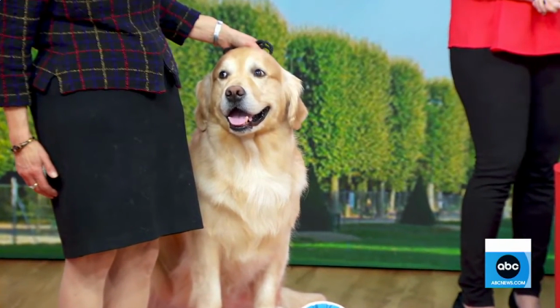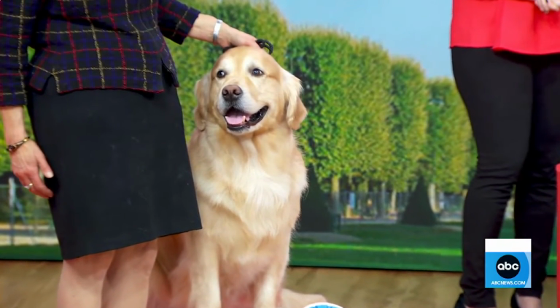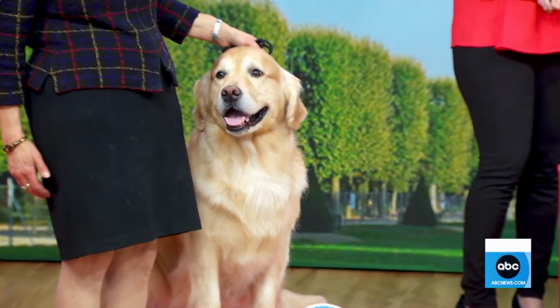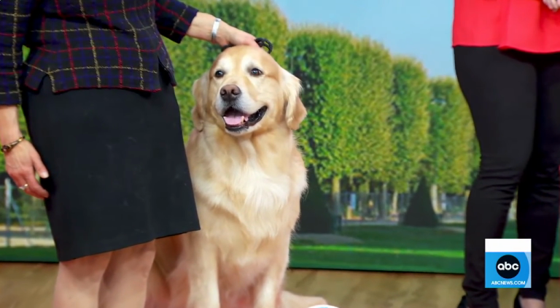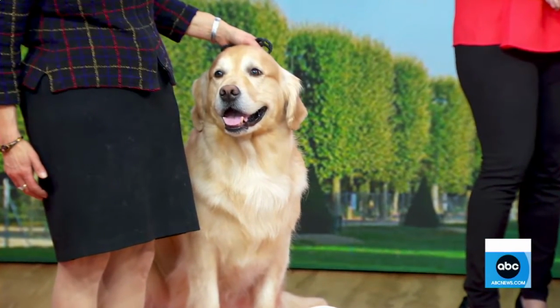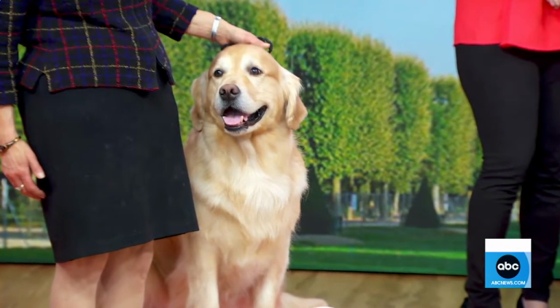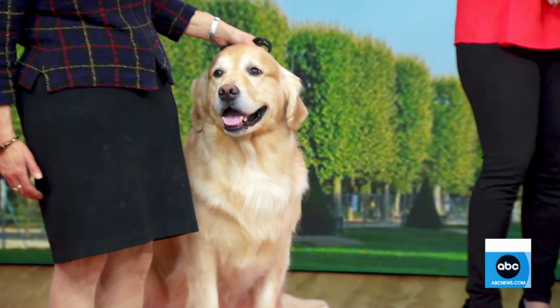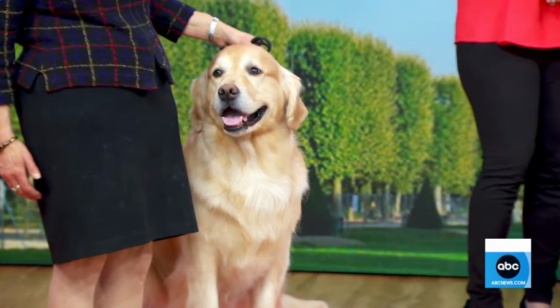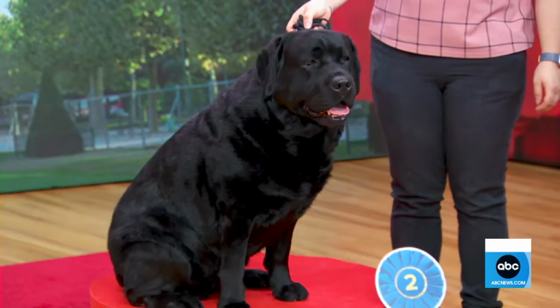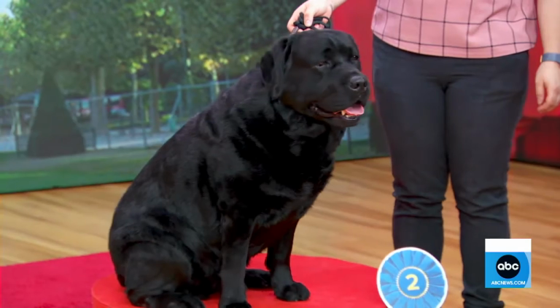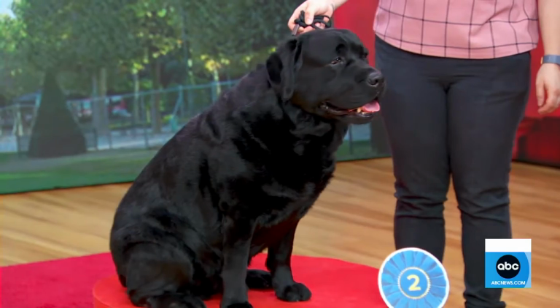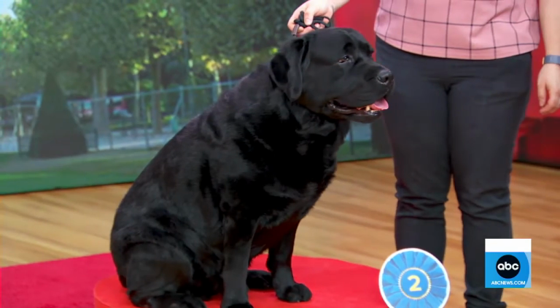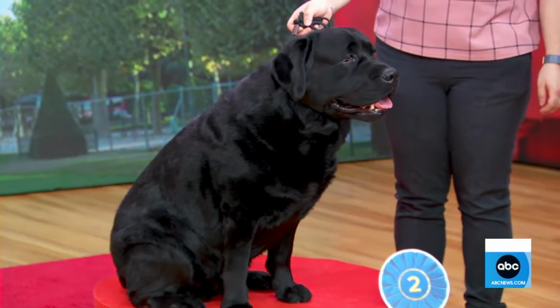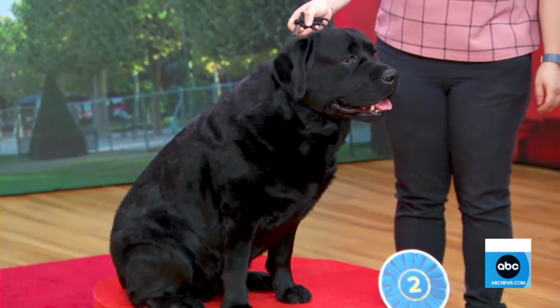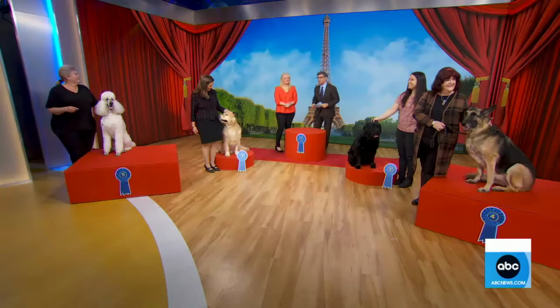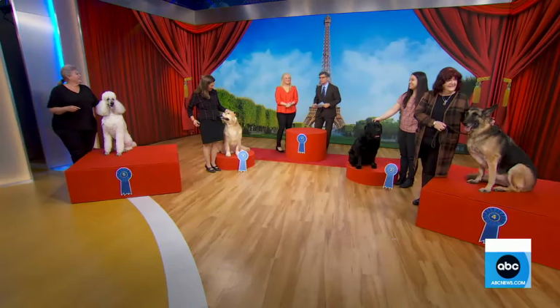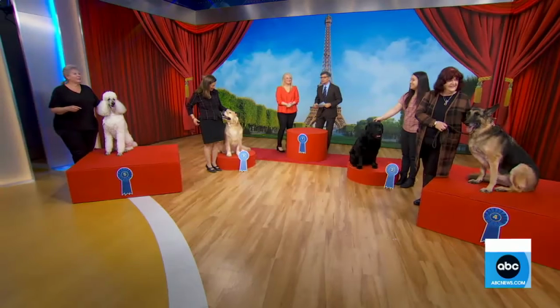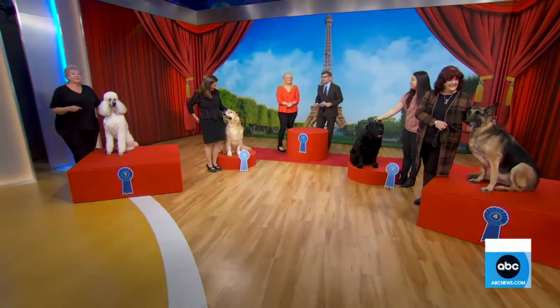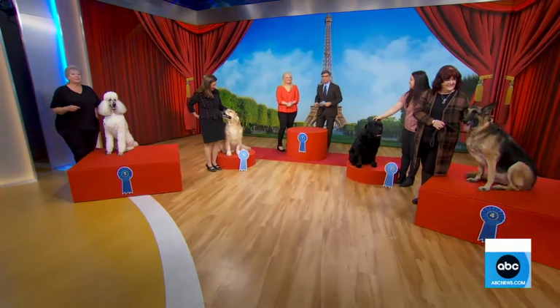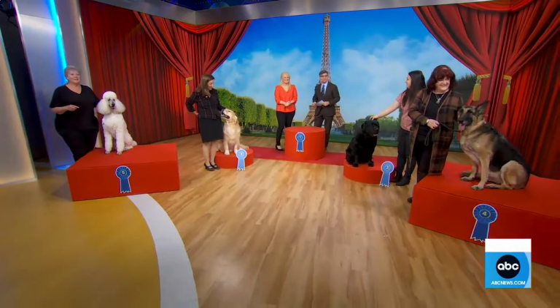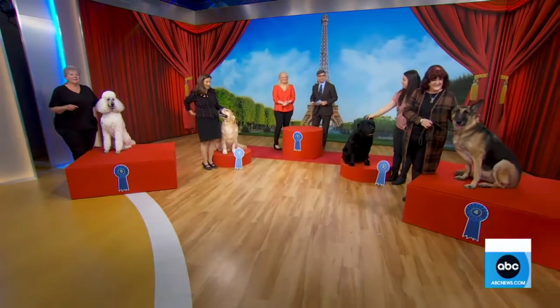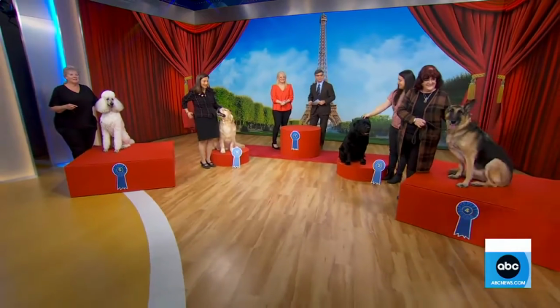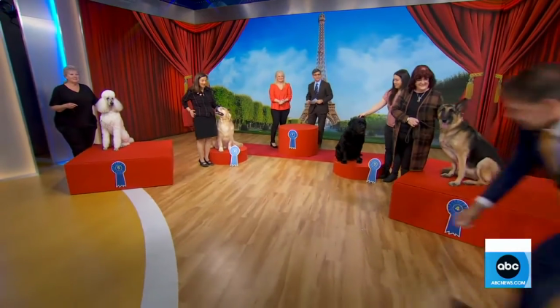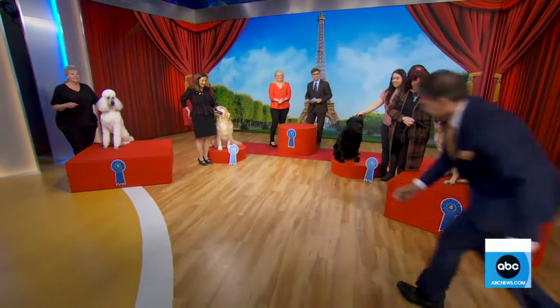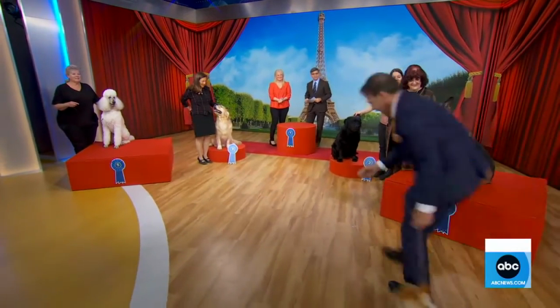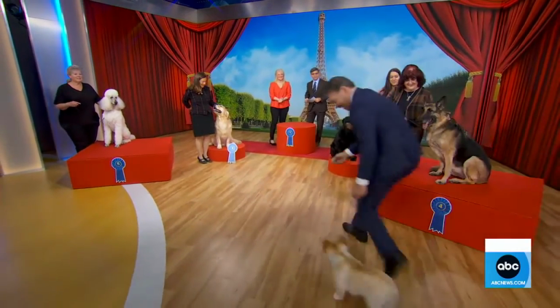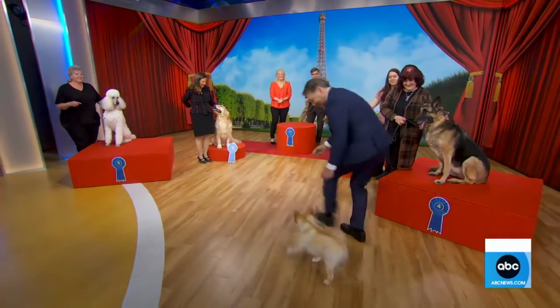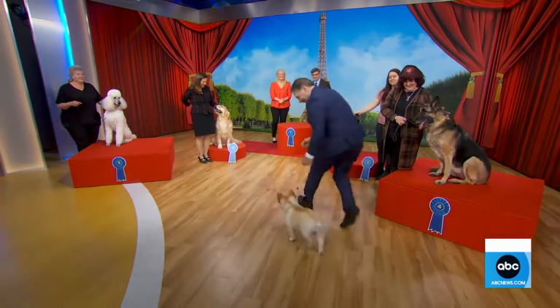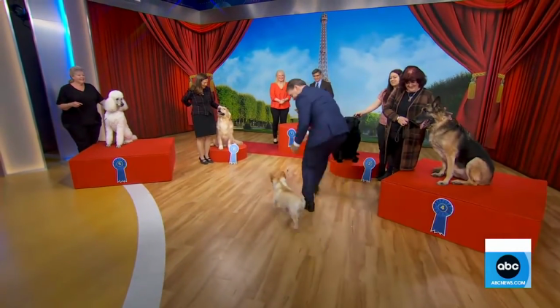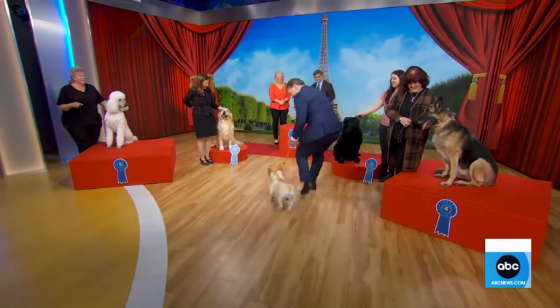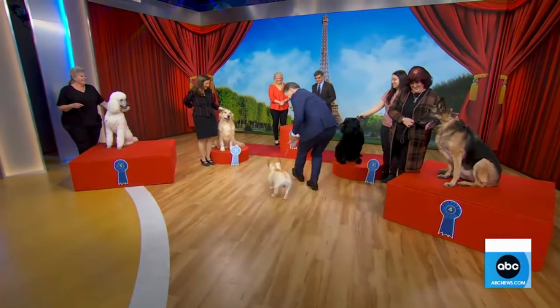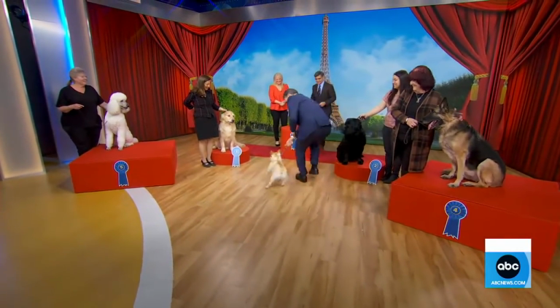Let's bring in our top dog. Where is Winston? The French Bulldog. There he is.